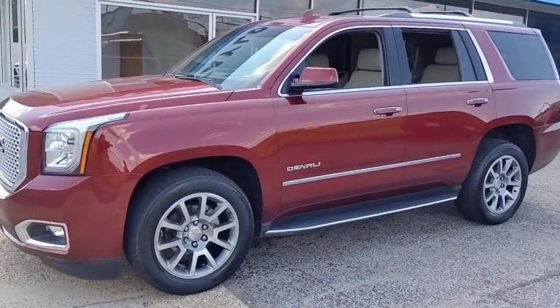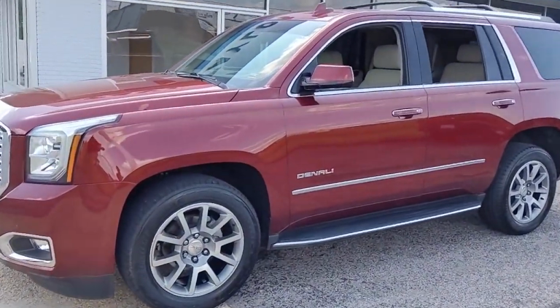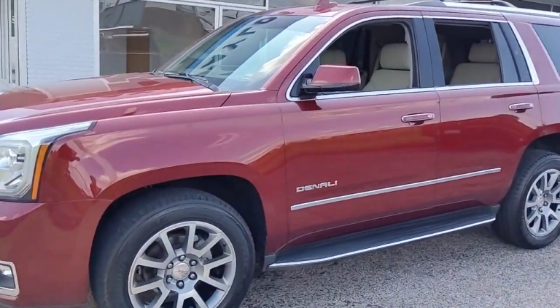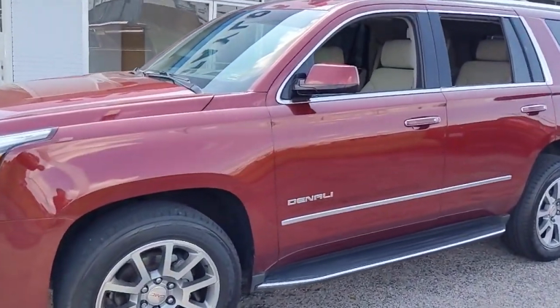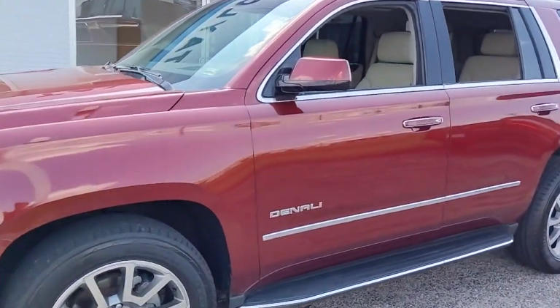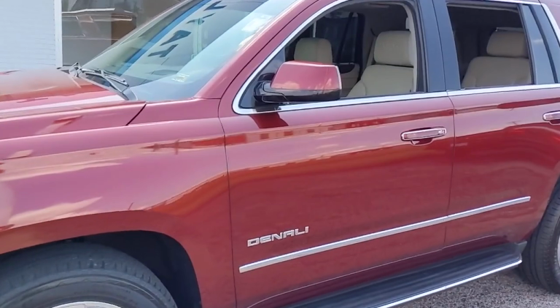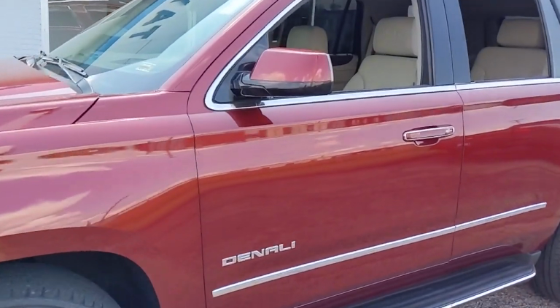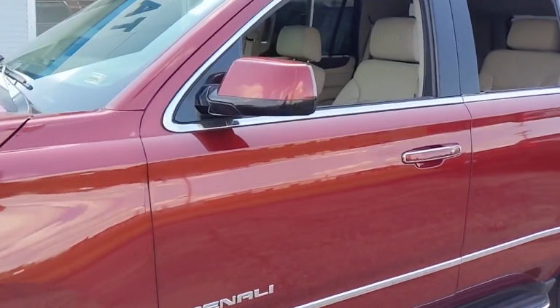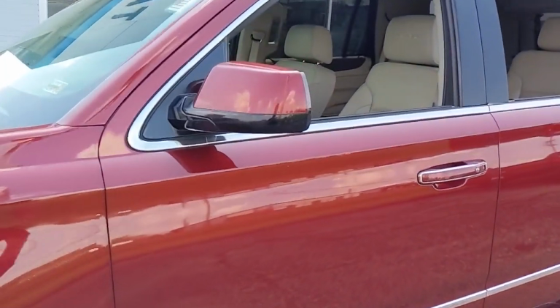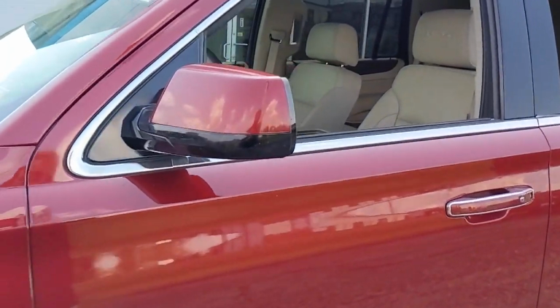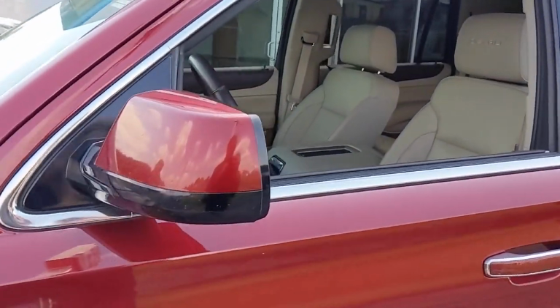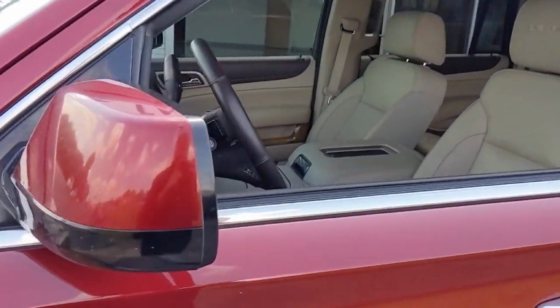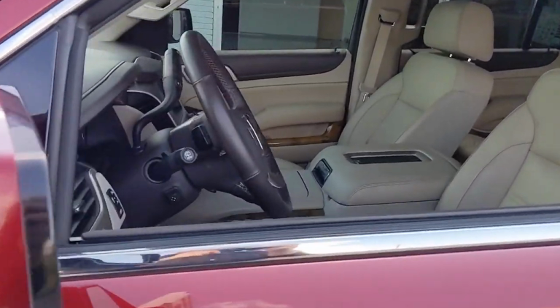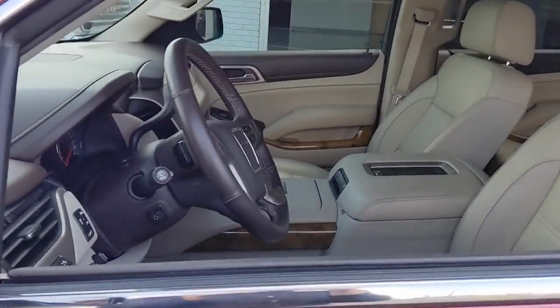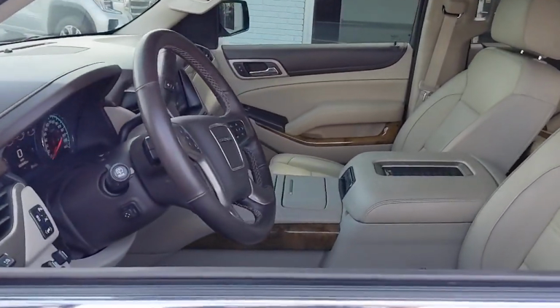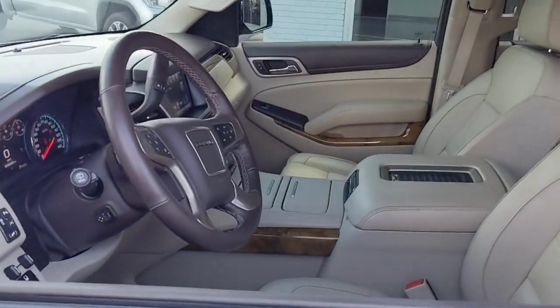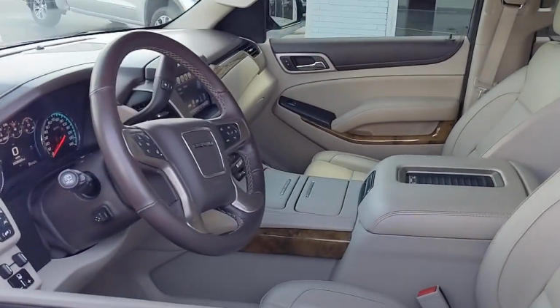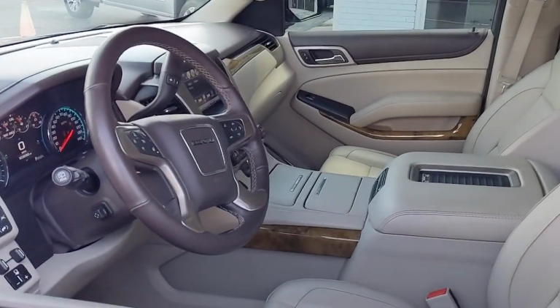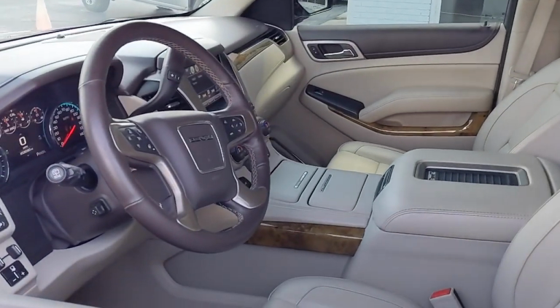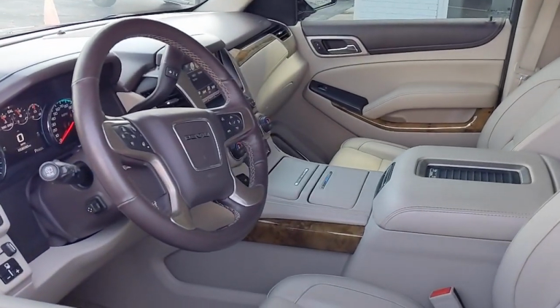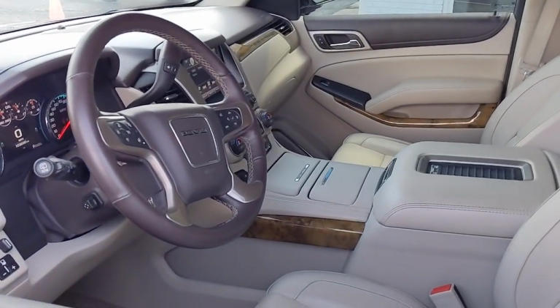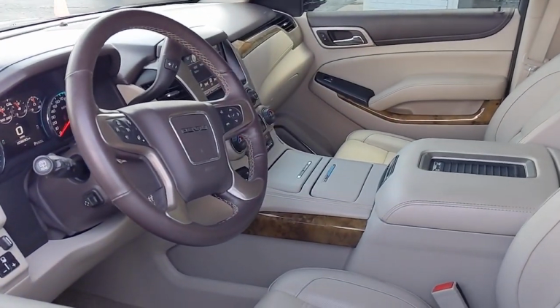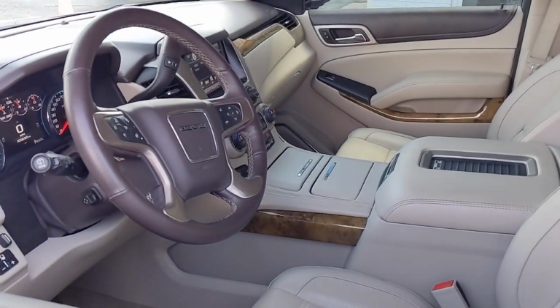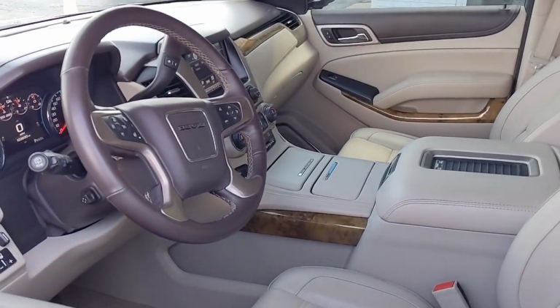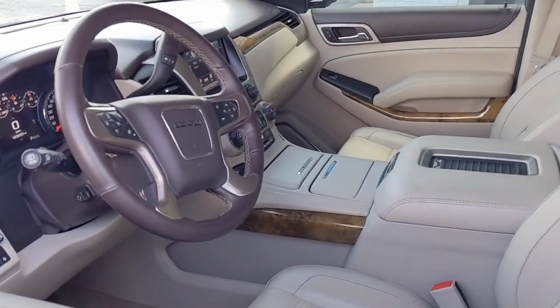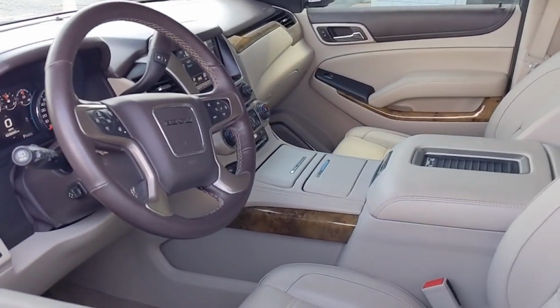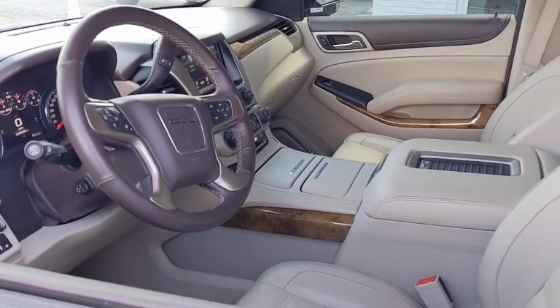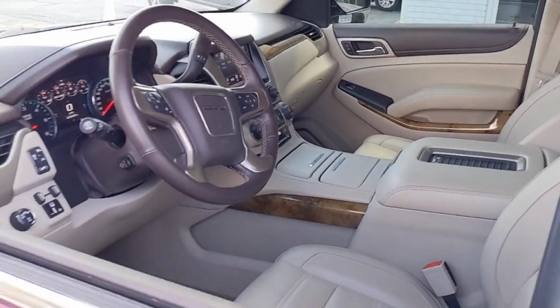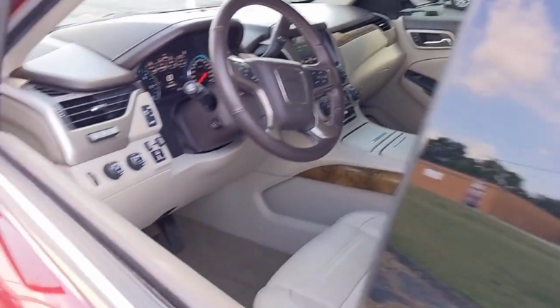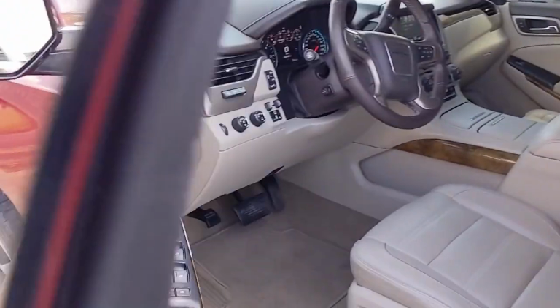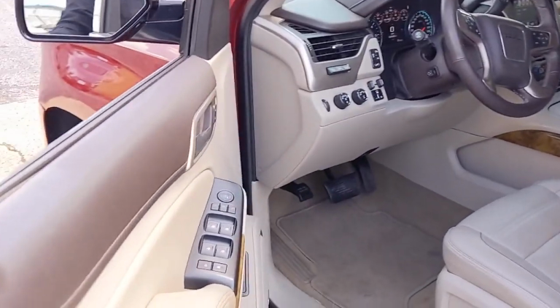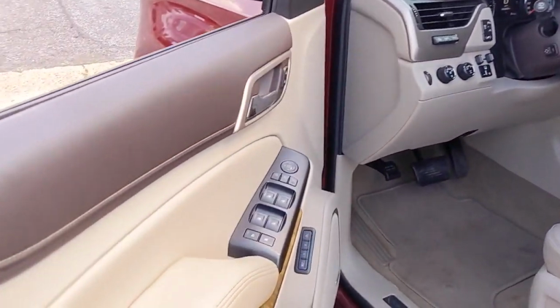Tech-savvy, secure, and packed with creature comforts, your family will look forward to every excursion in this handsome SUV.